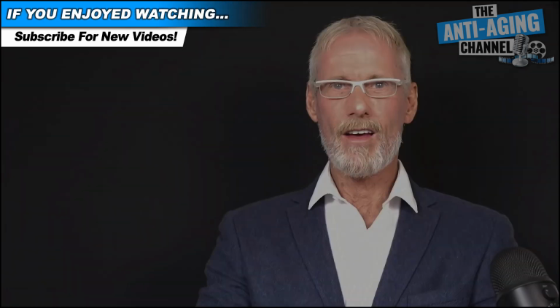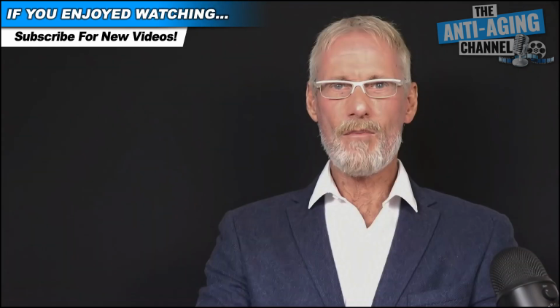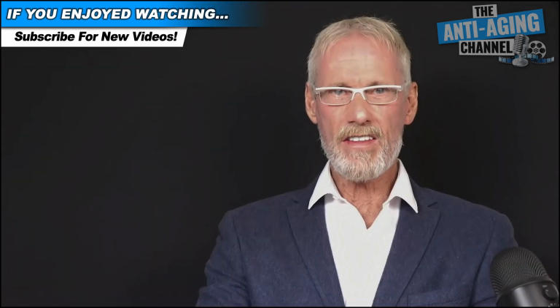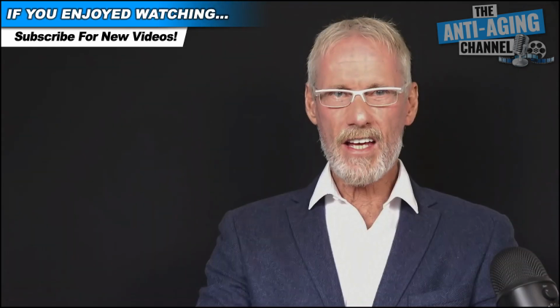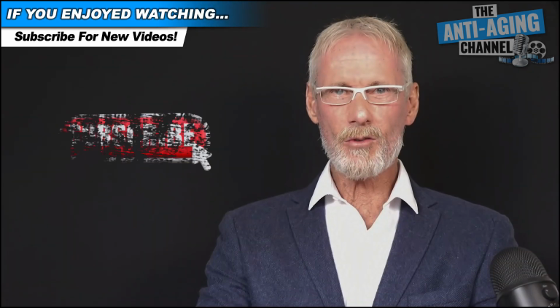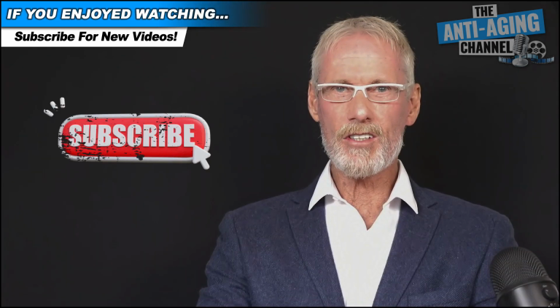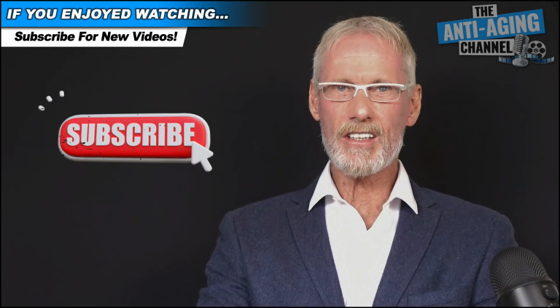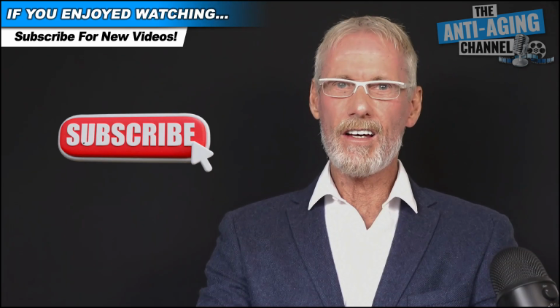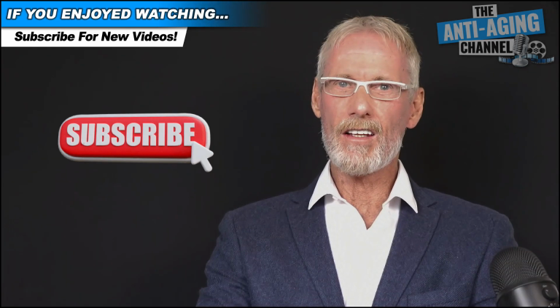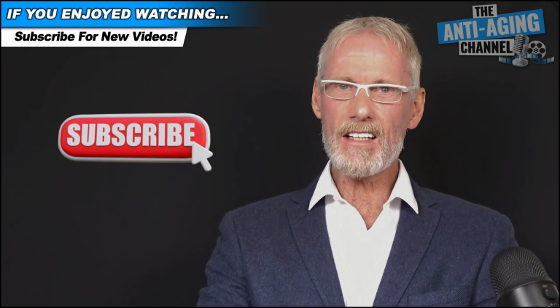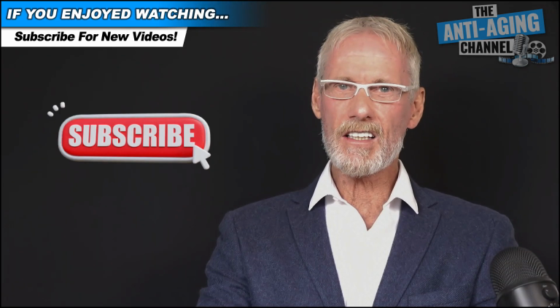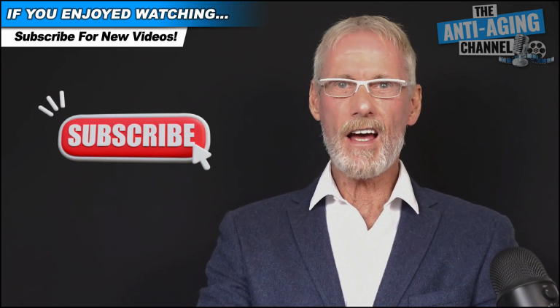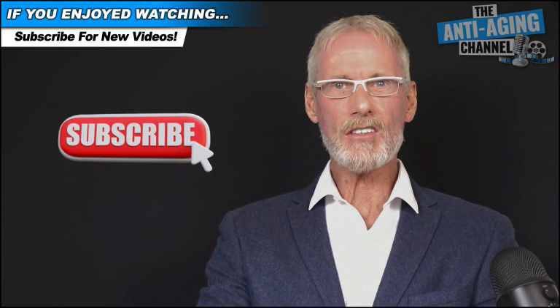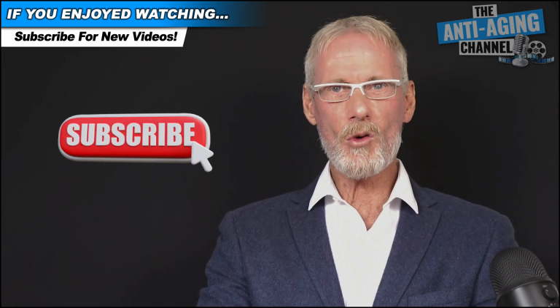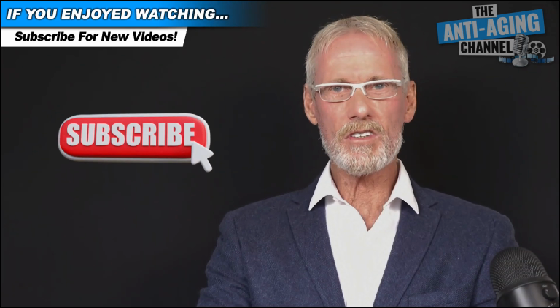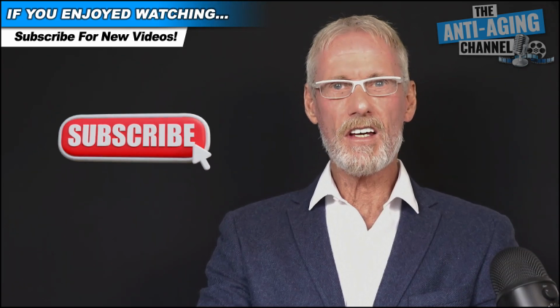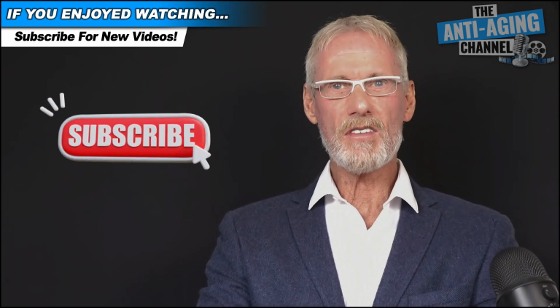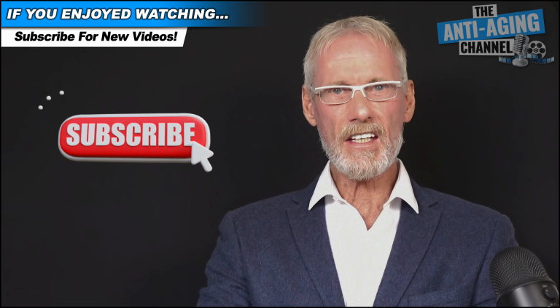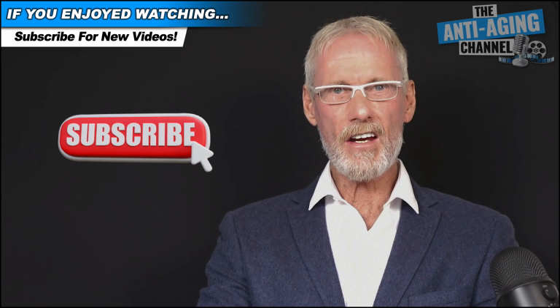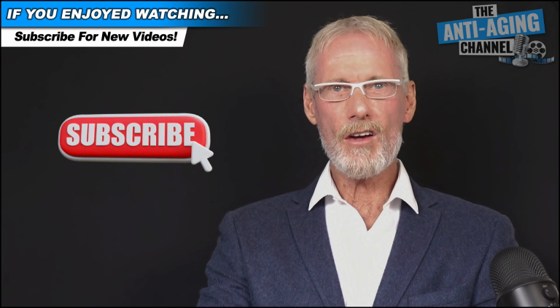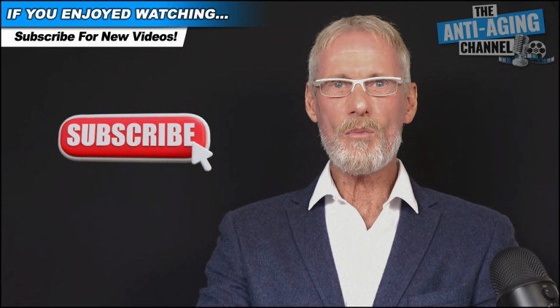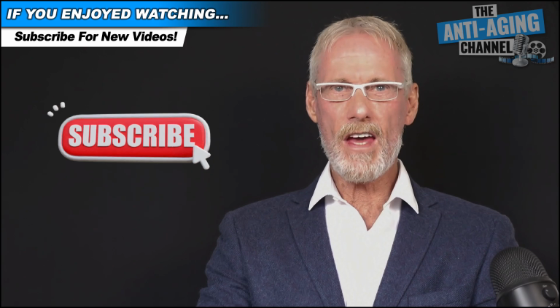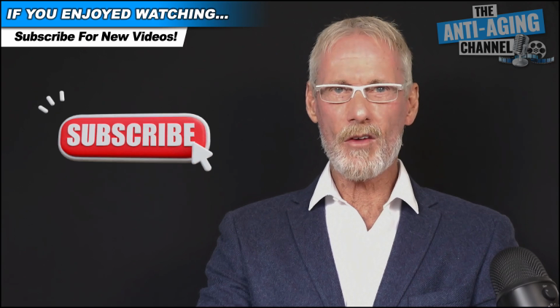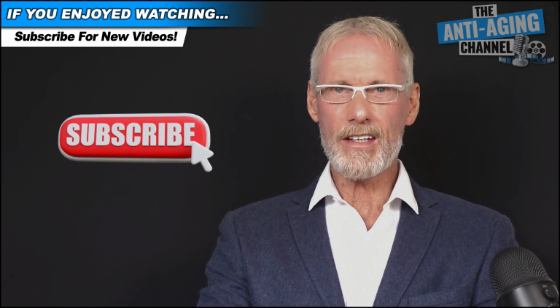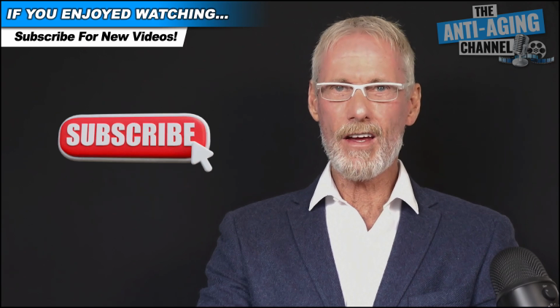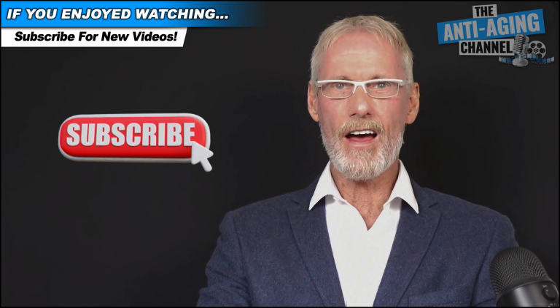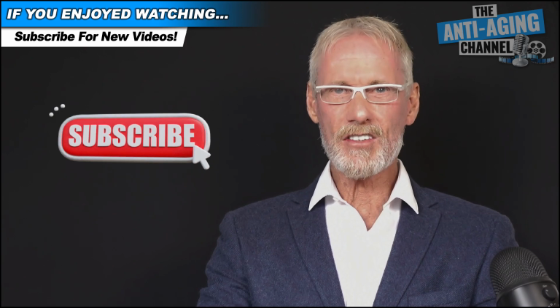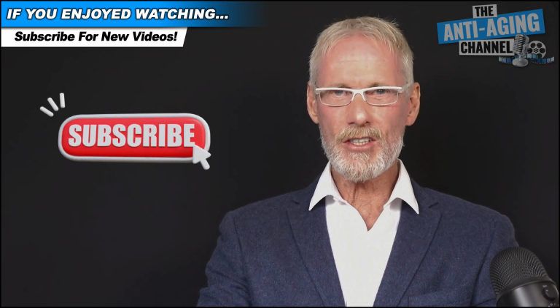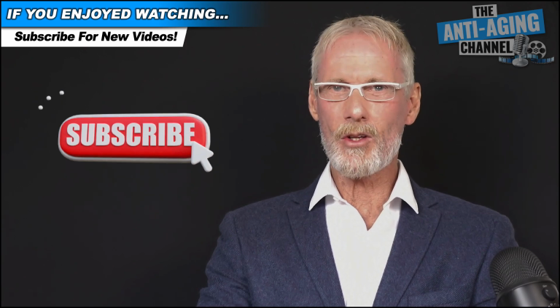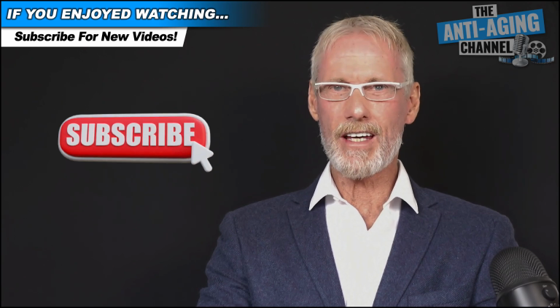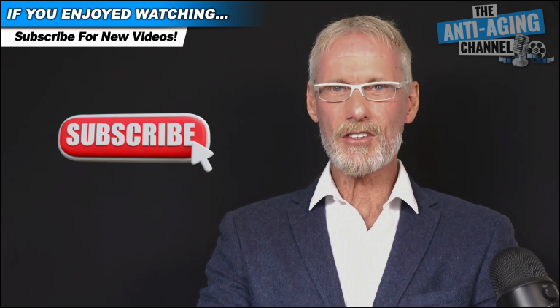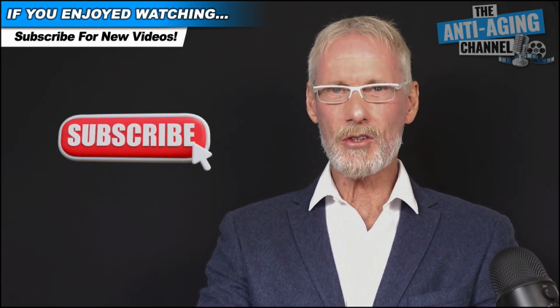Many thanks for watching, and as always, take care, be healthy, and see you all again soon.